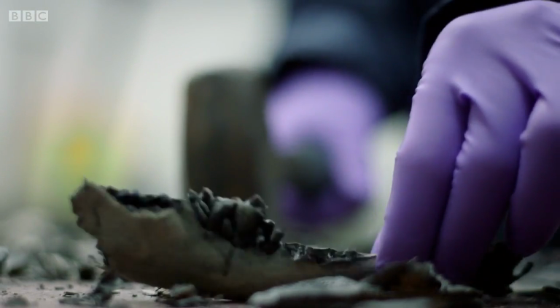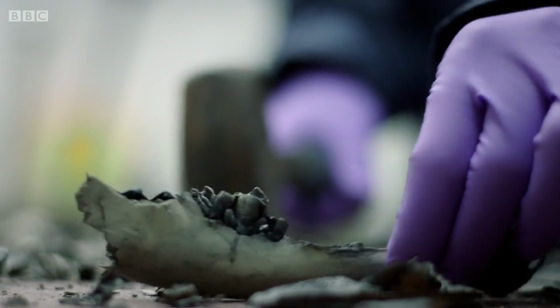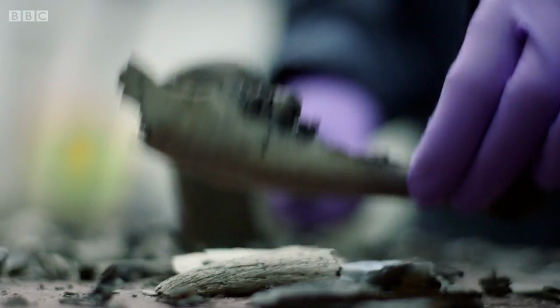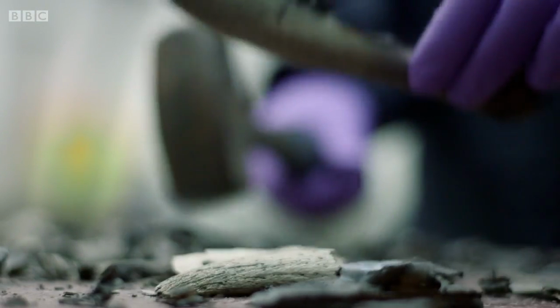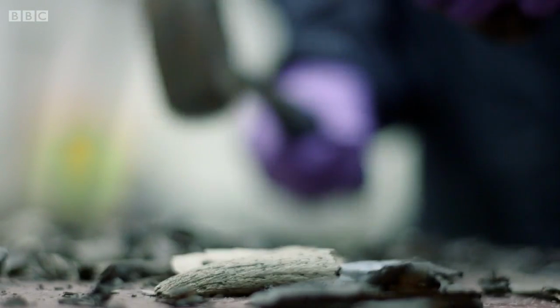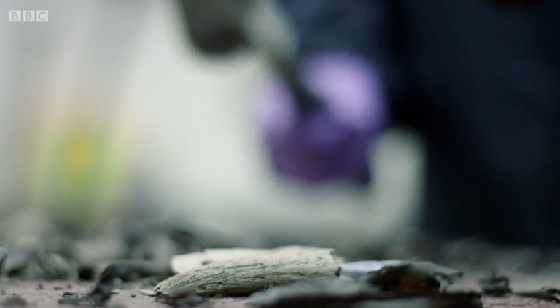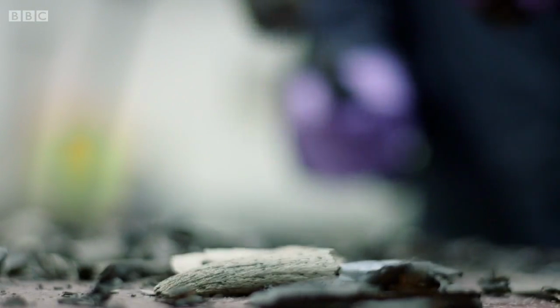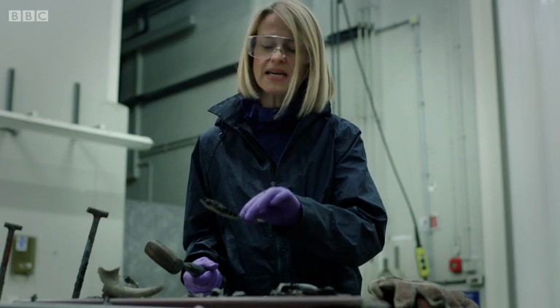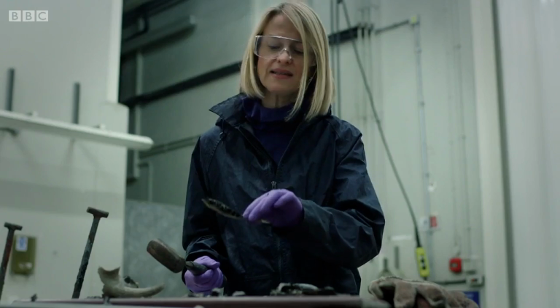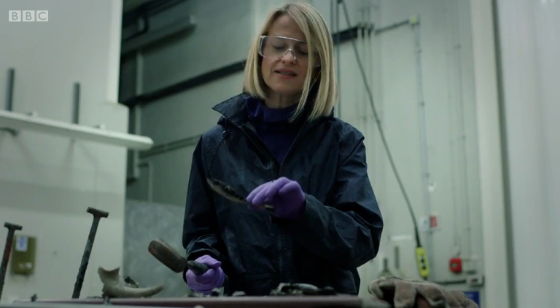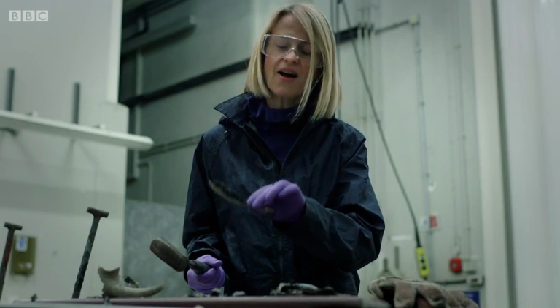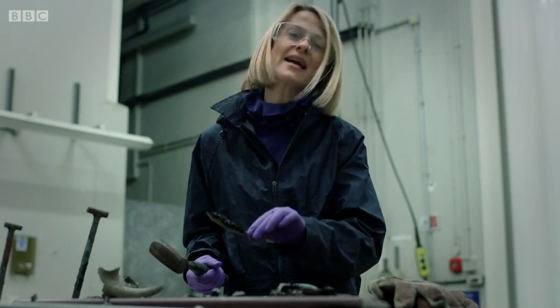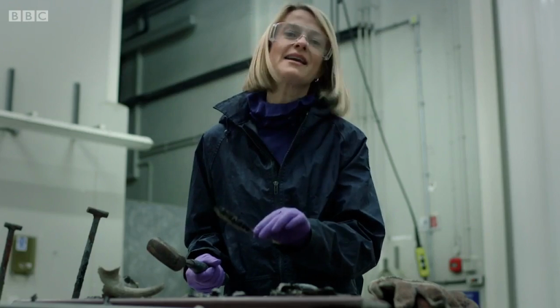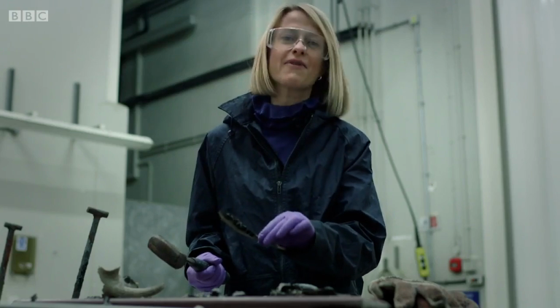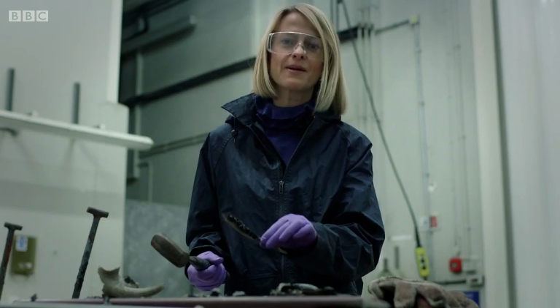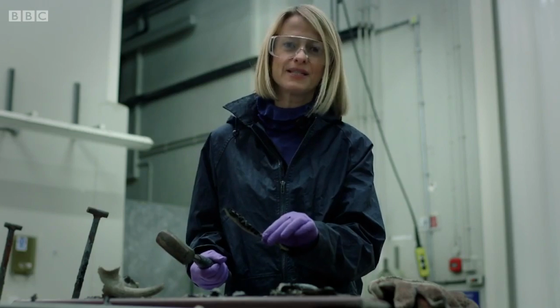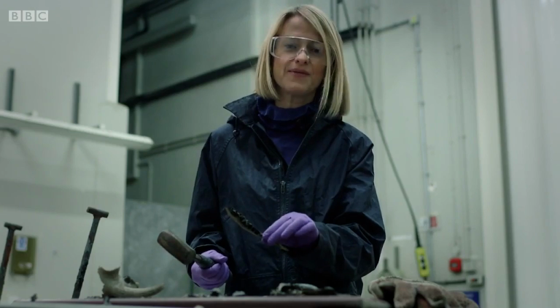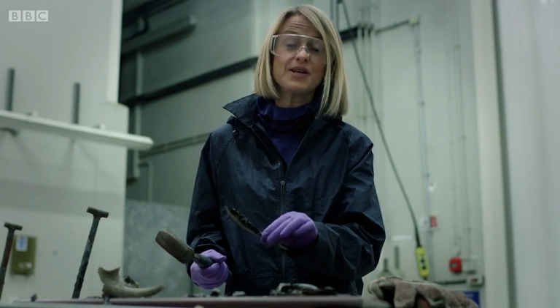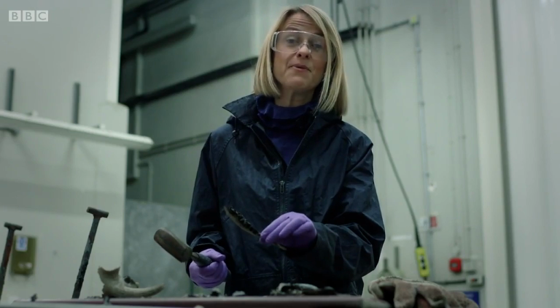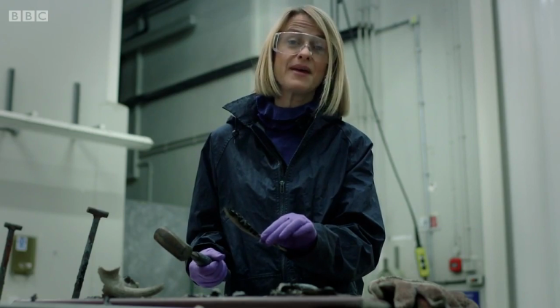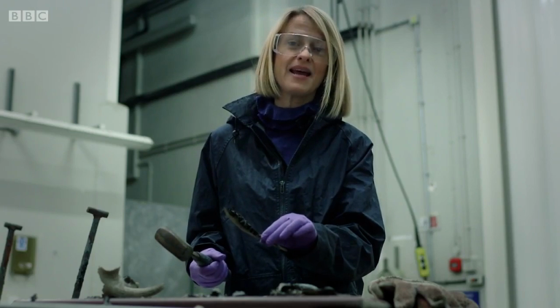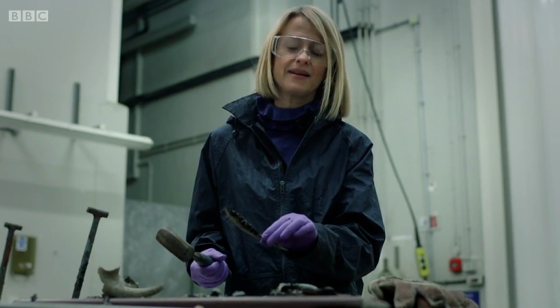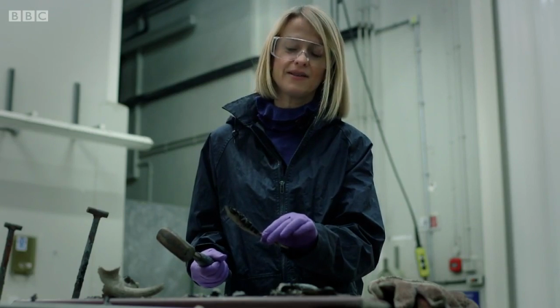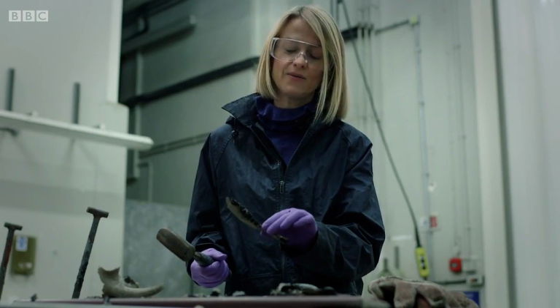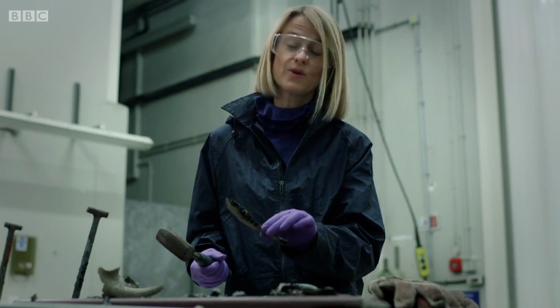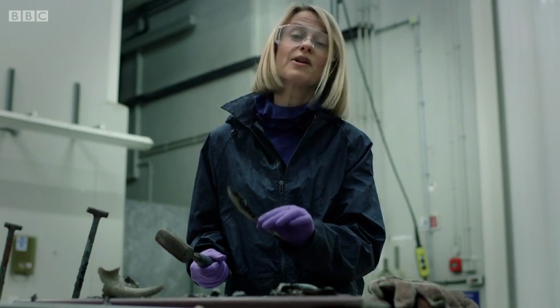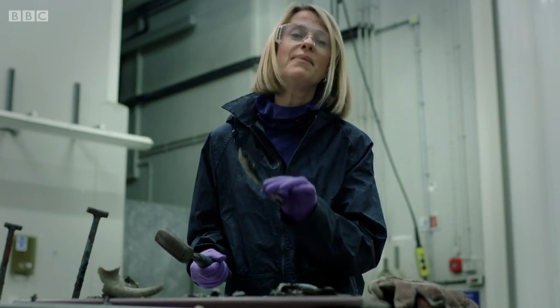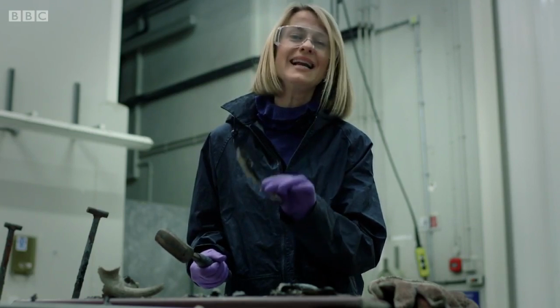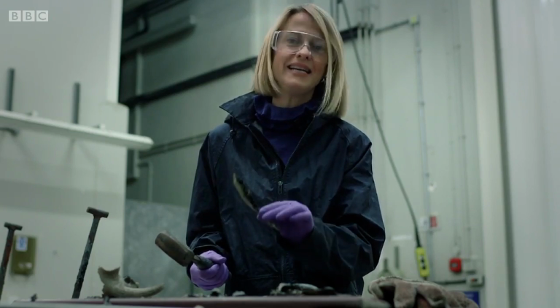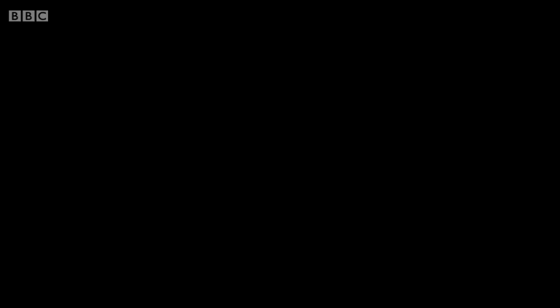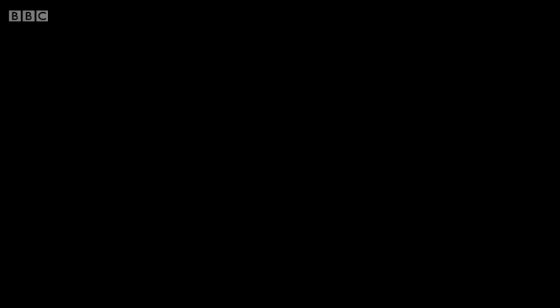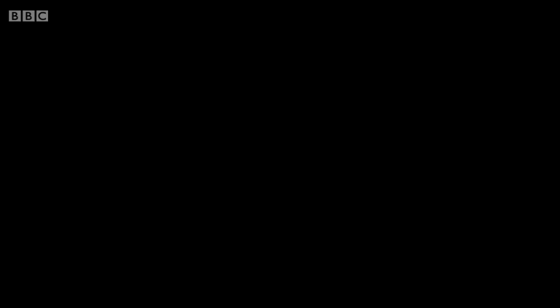Inside his laboratory furnace was a partial jawbone and some teeth. And it was these tiny fragments of a human being that would completely...